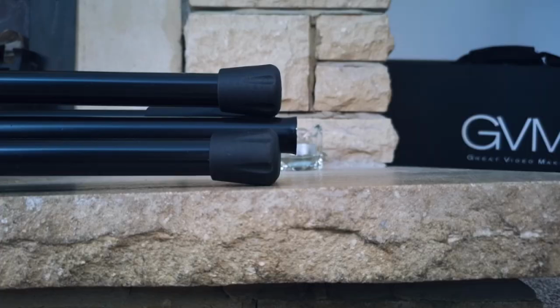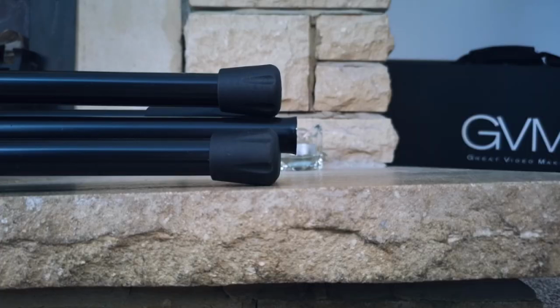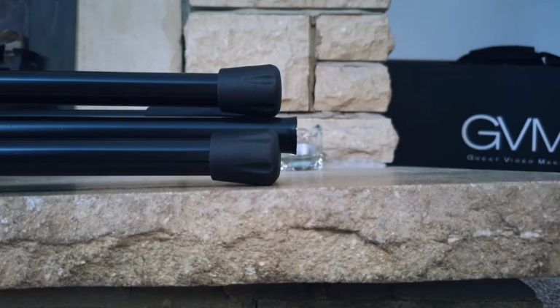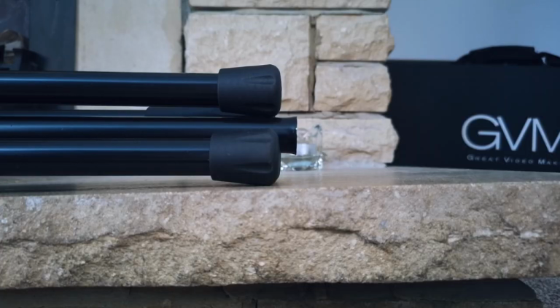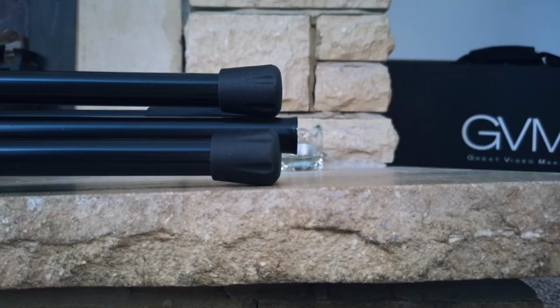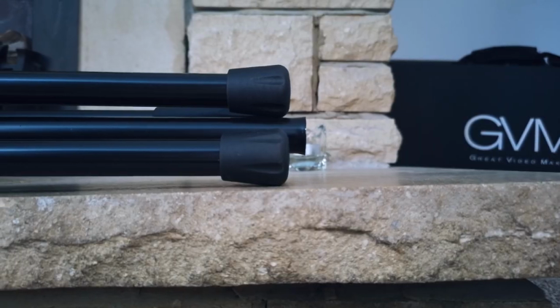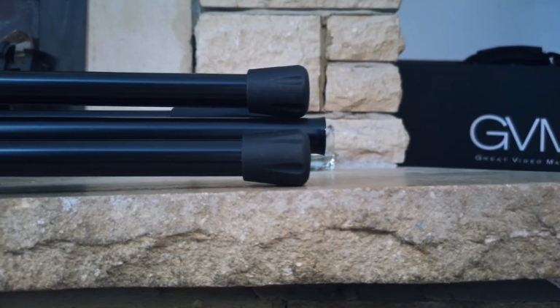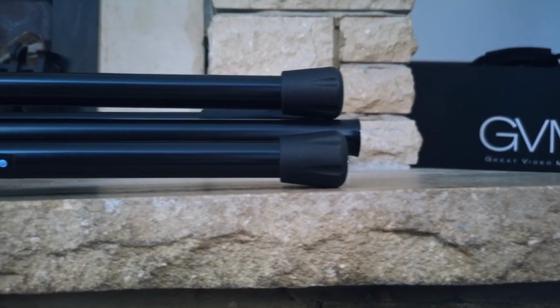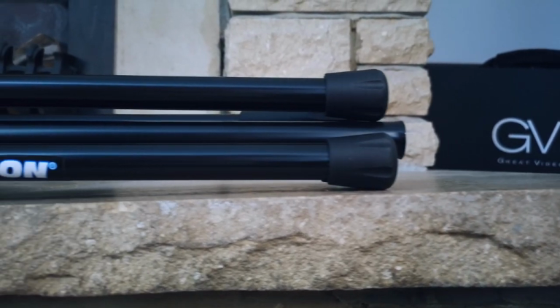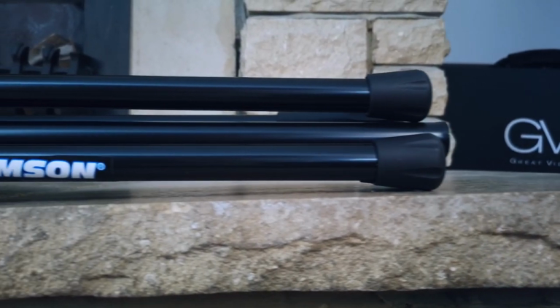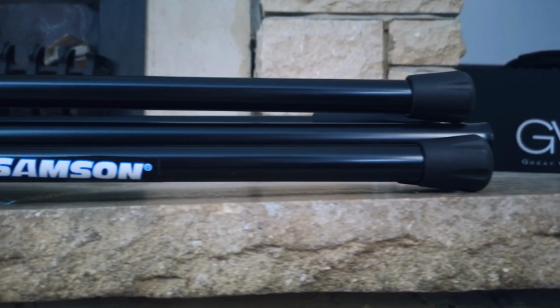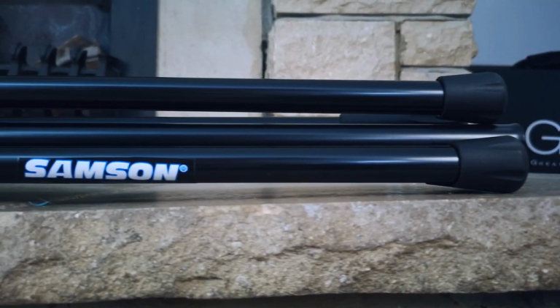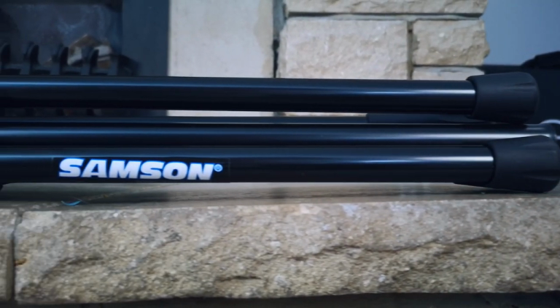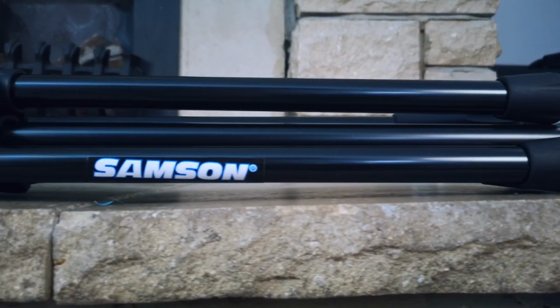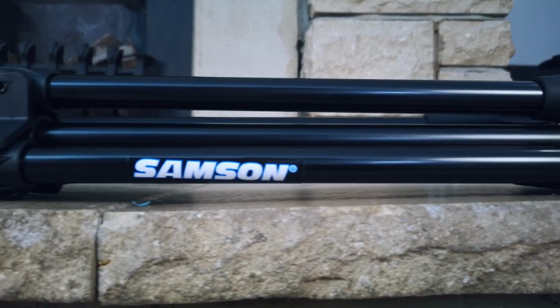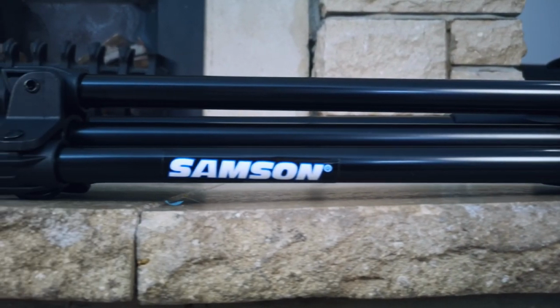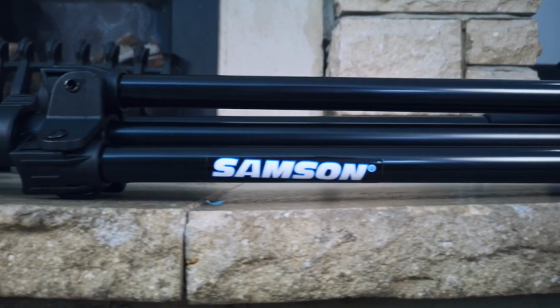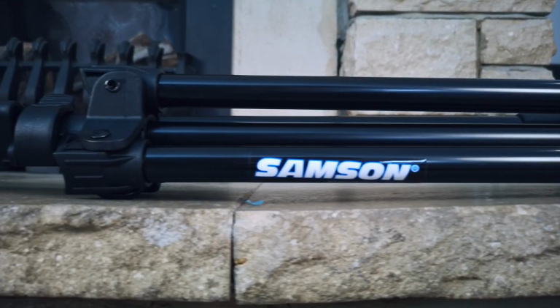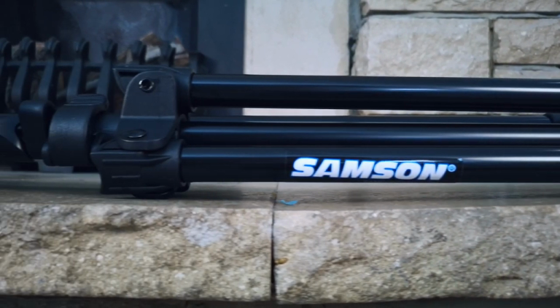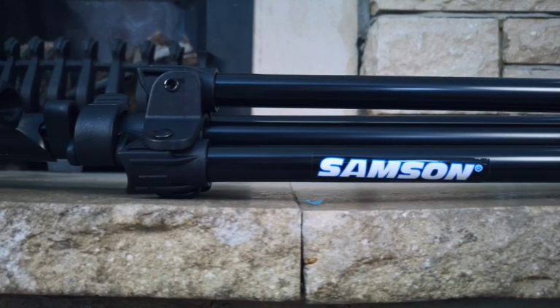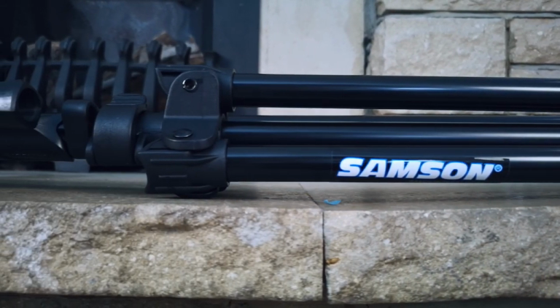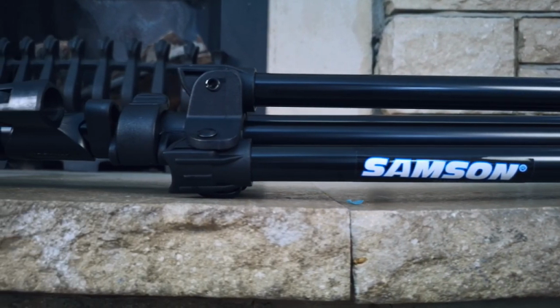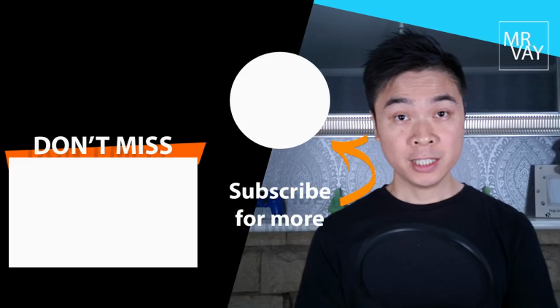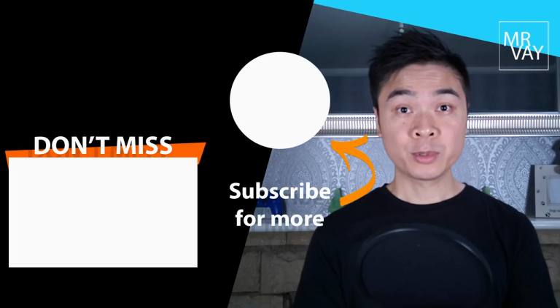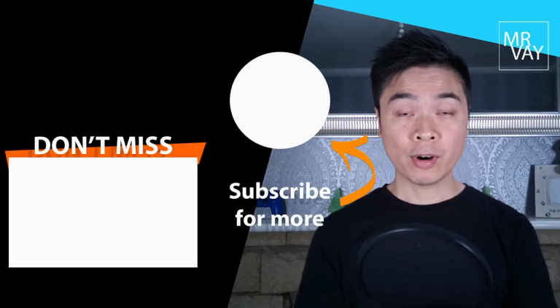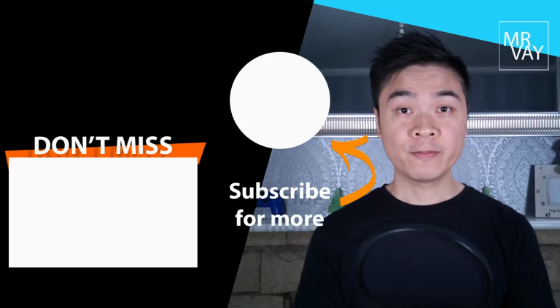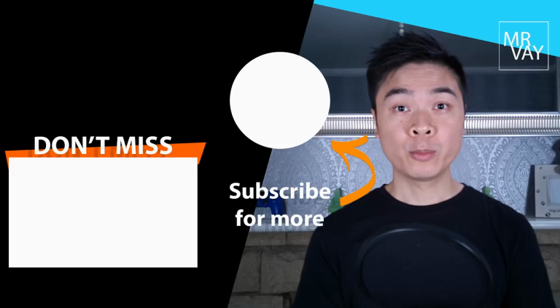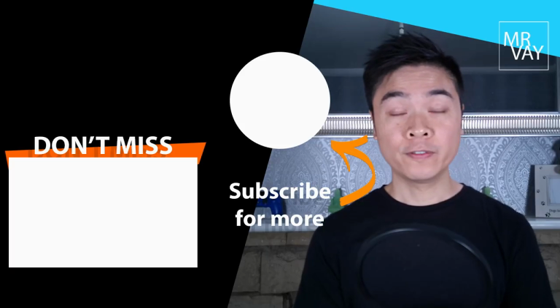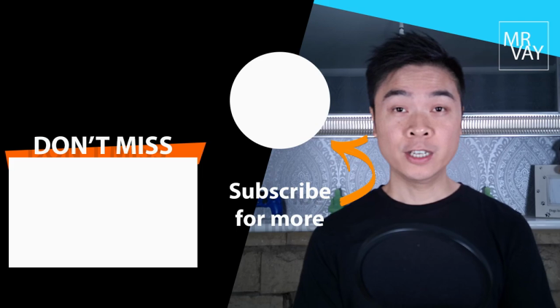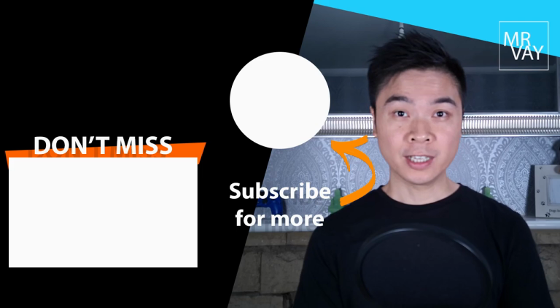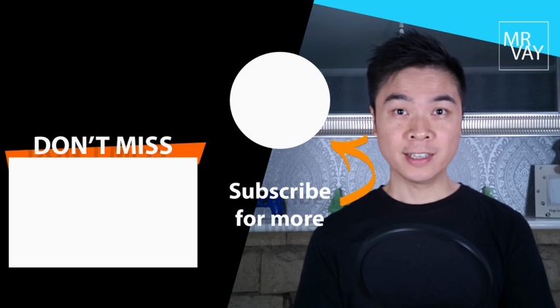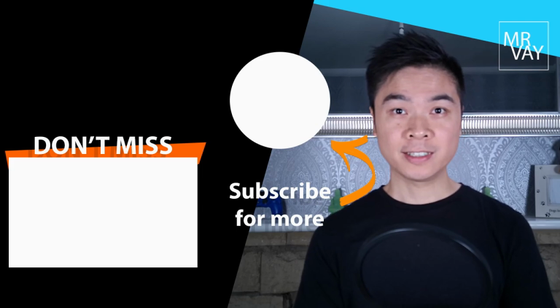The product link is in the description below. Thank you for watching, and please subscribe for more videos like this.